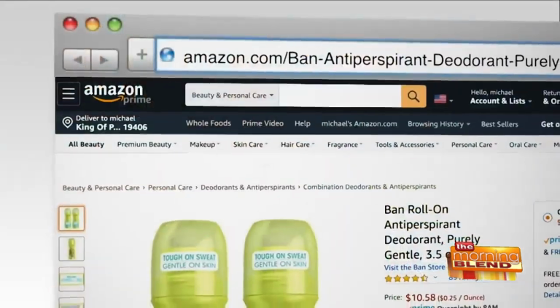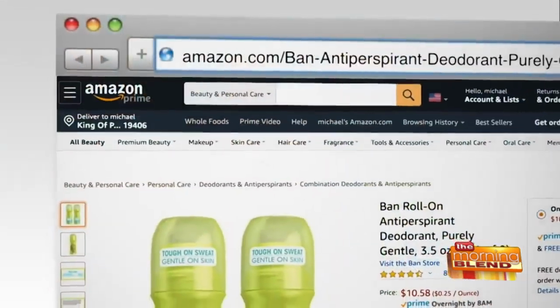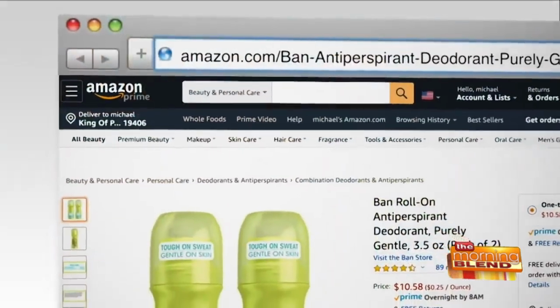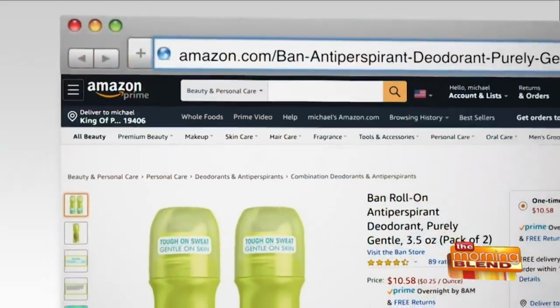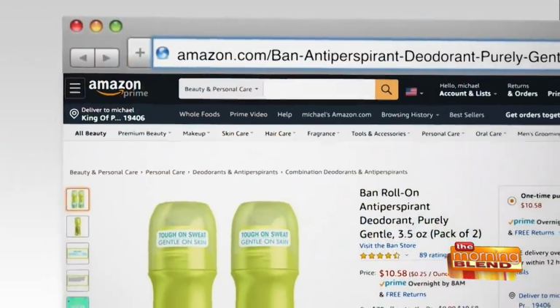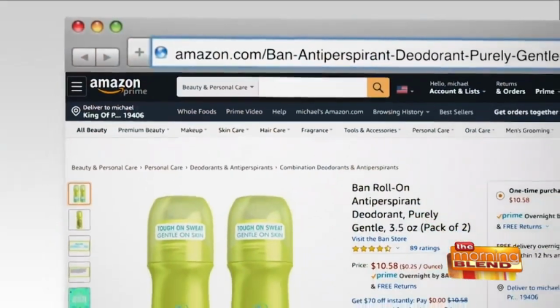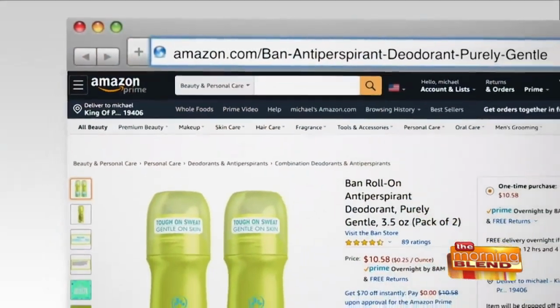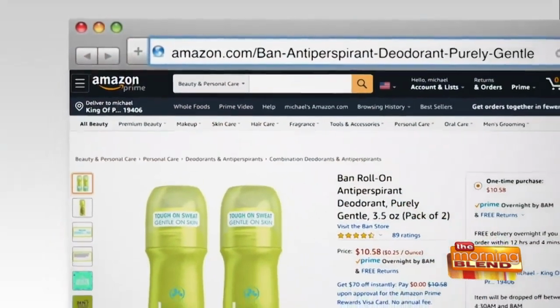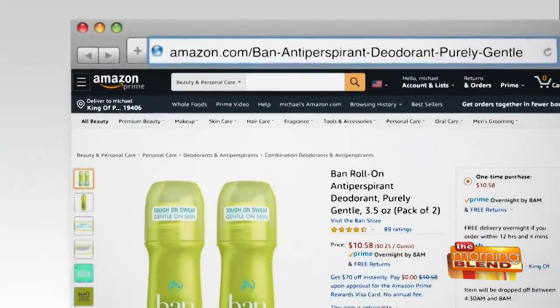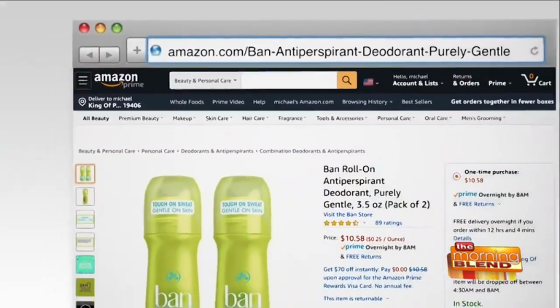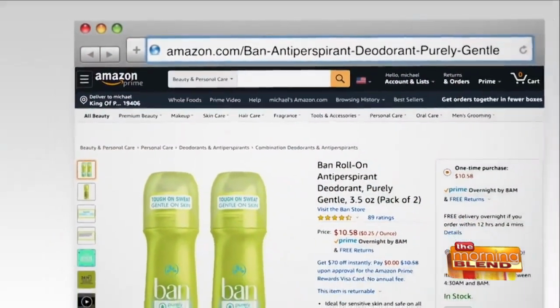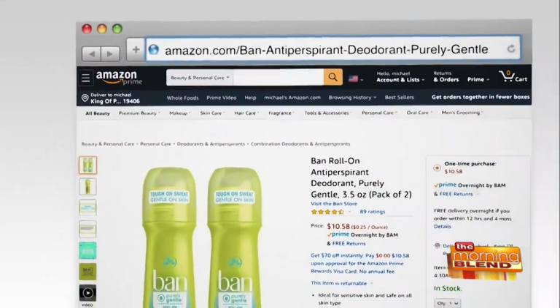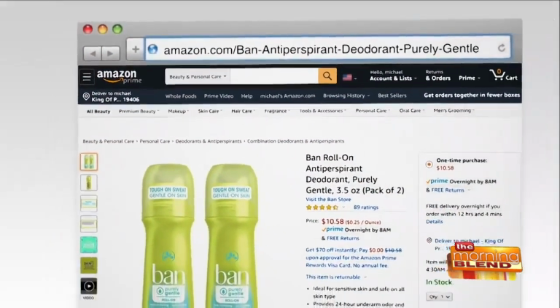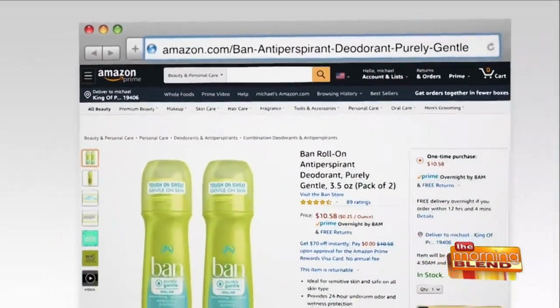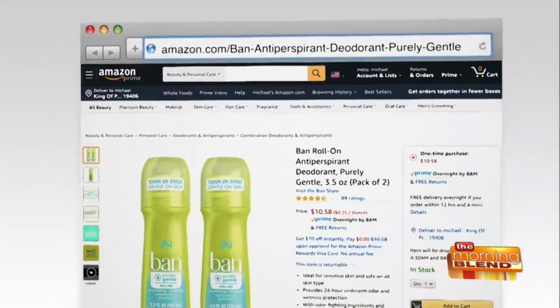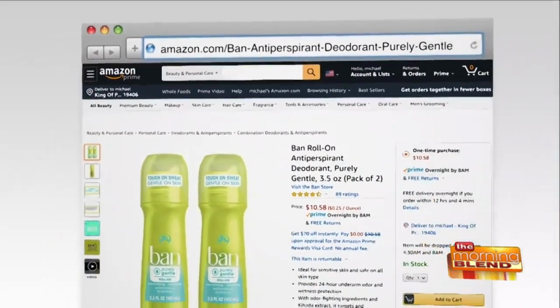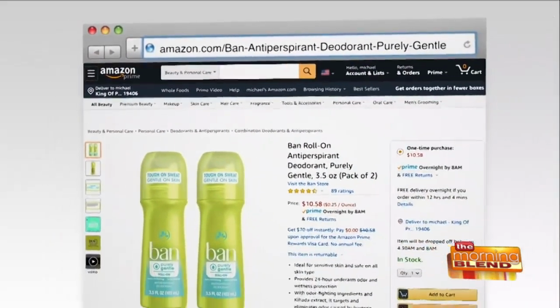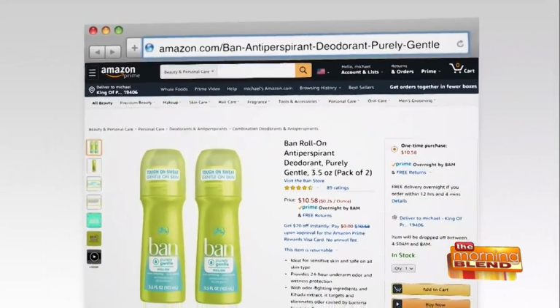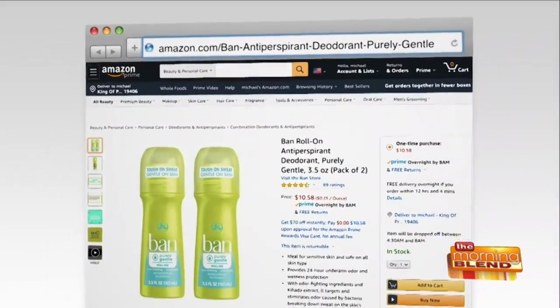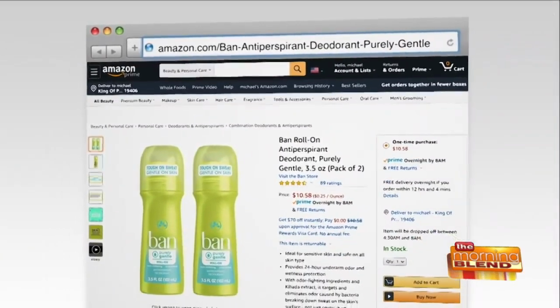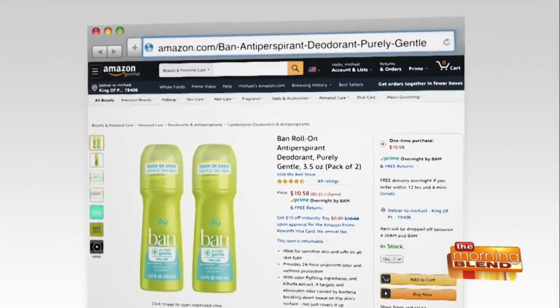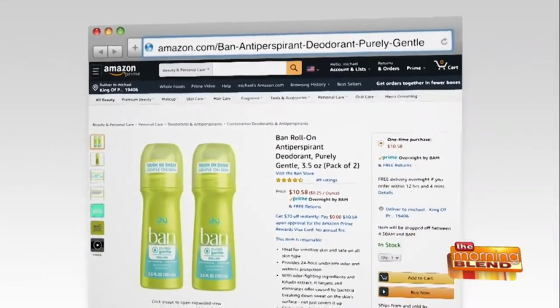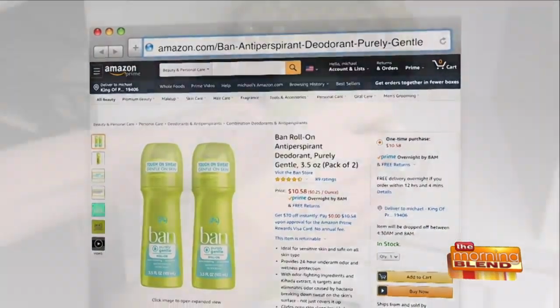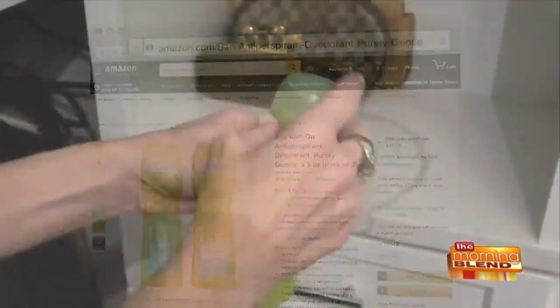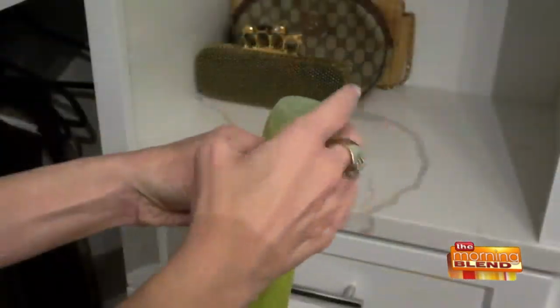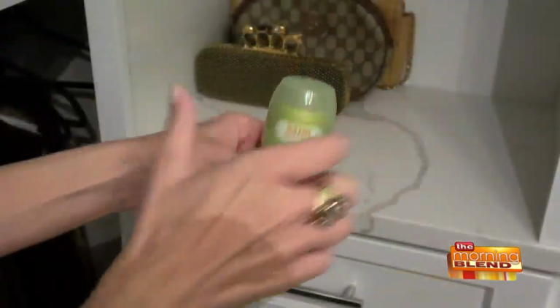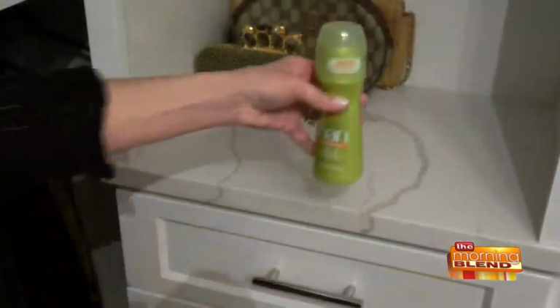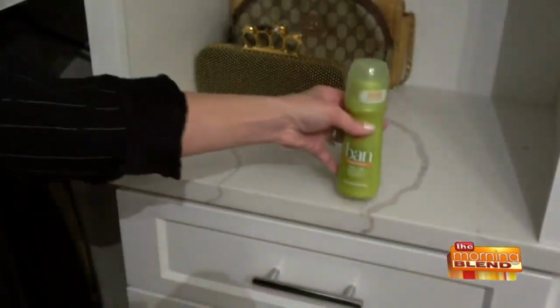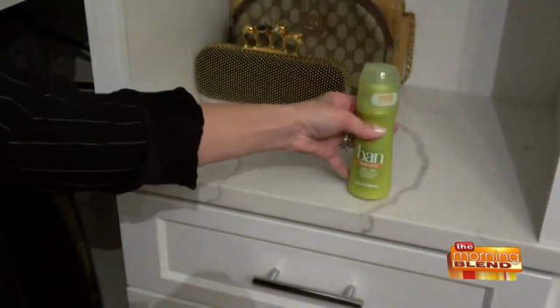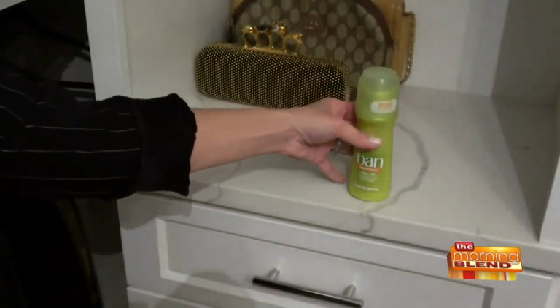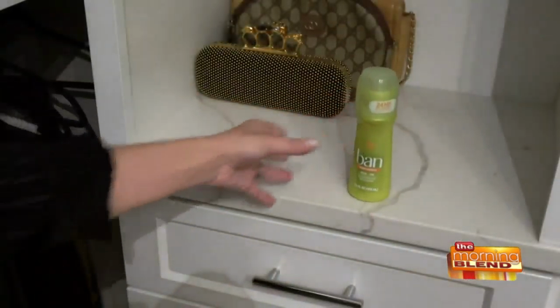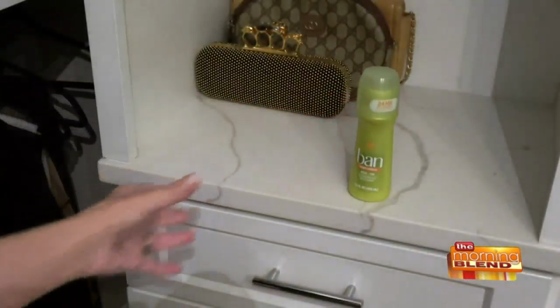These come in packs of two on Amazon.com for under 11 bucks. I used the fresh cotton scent this morning — it smelled really nice too.